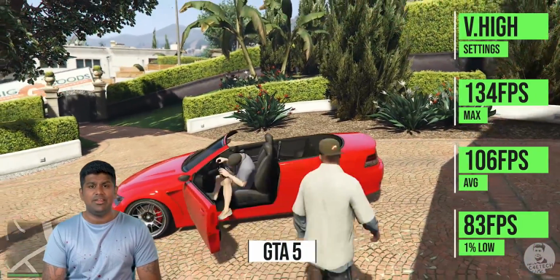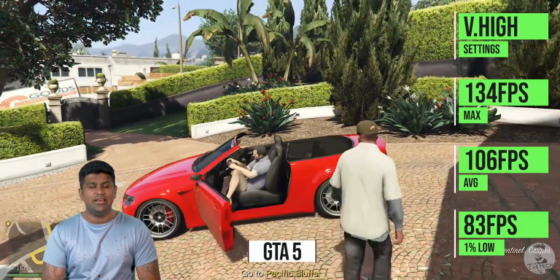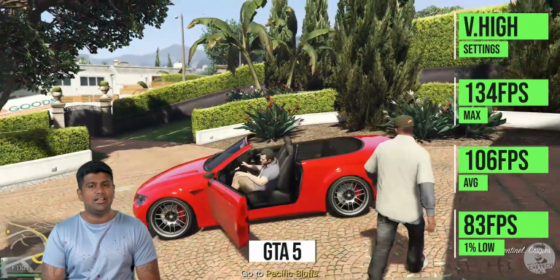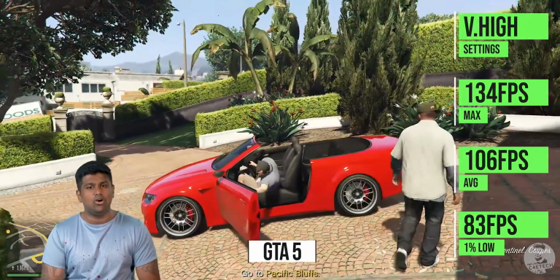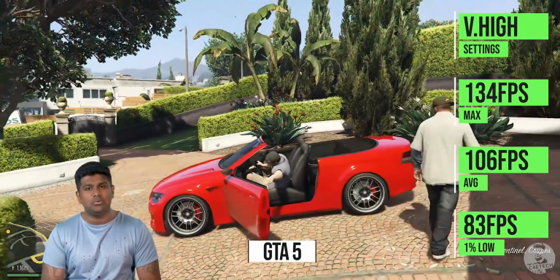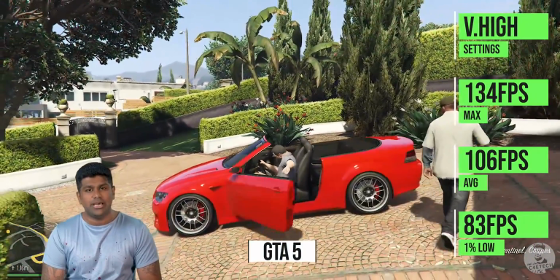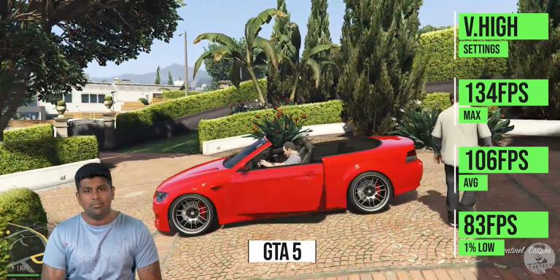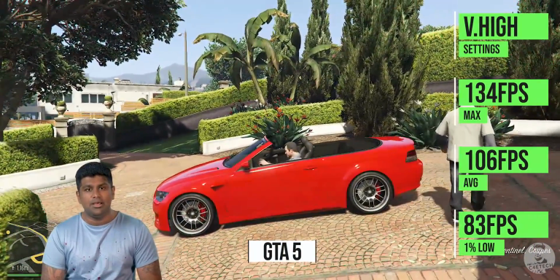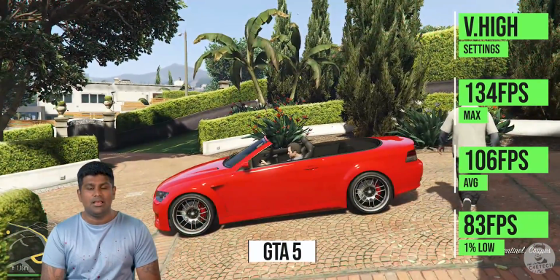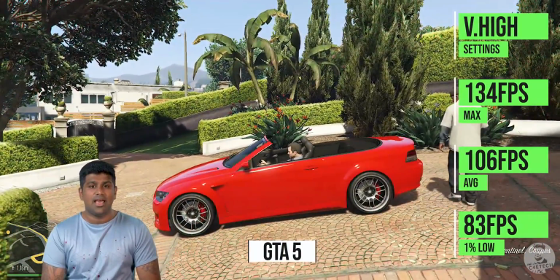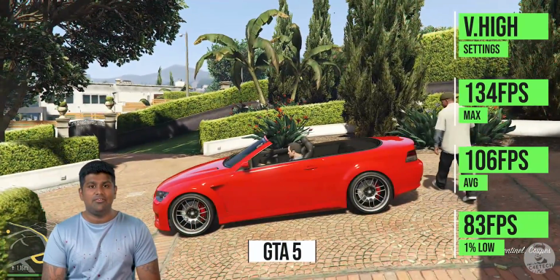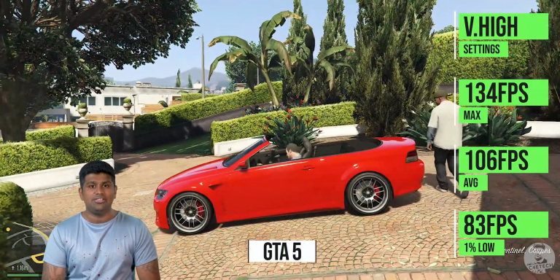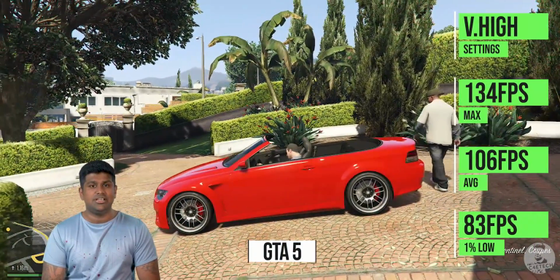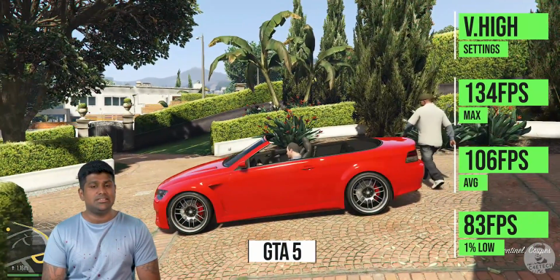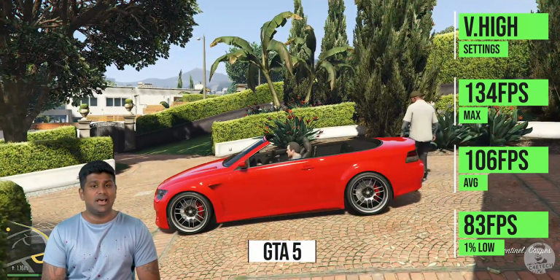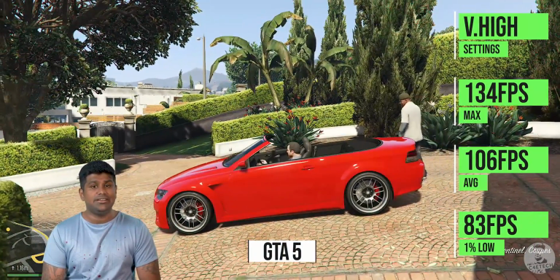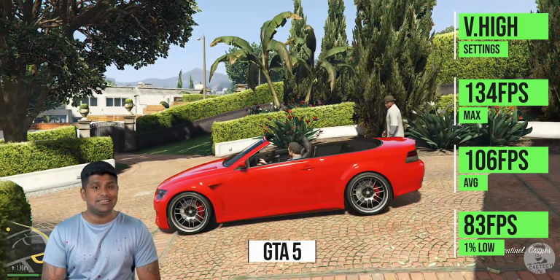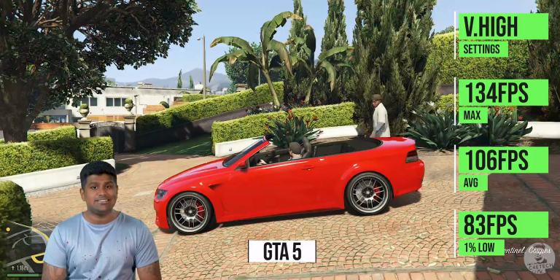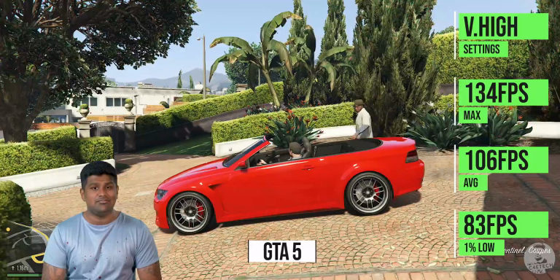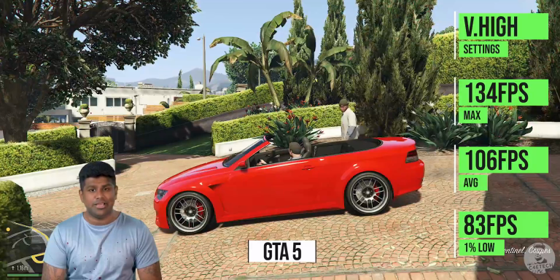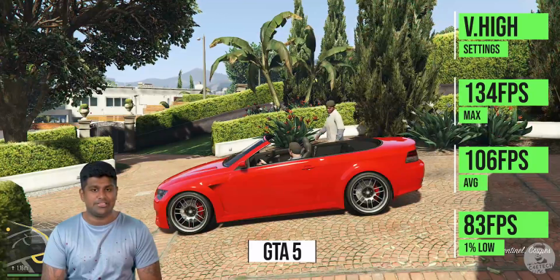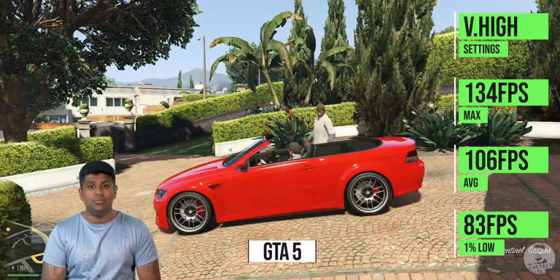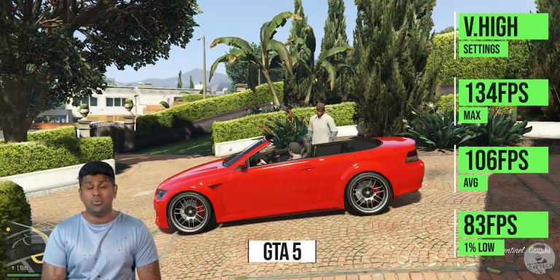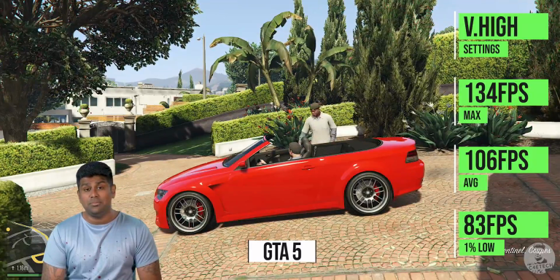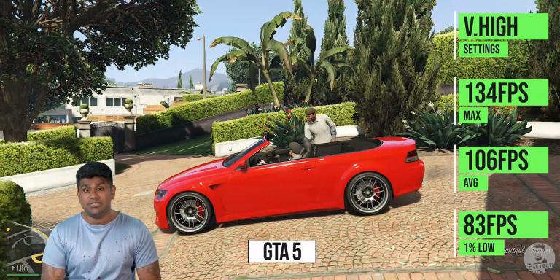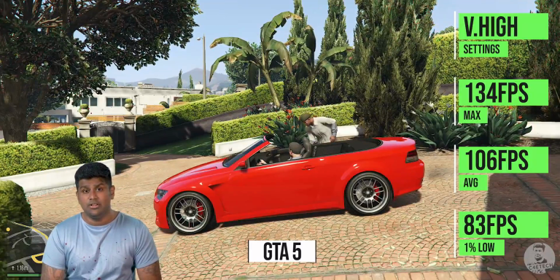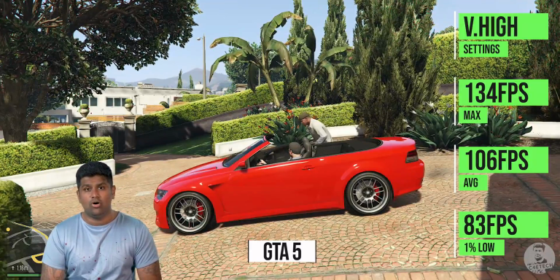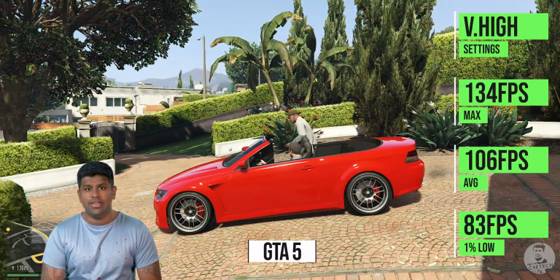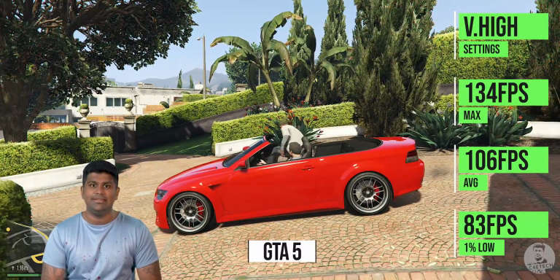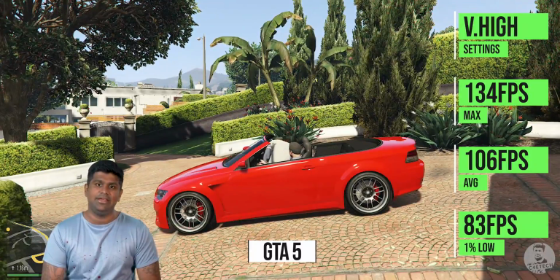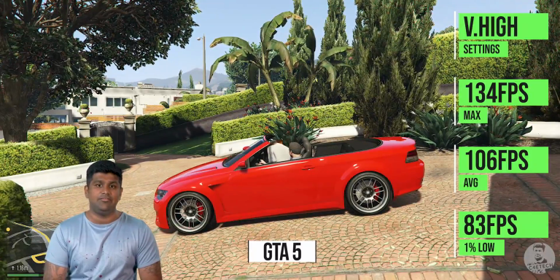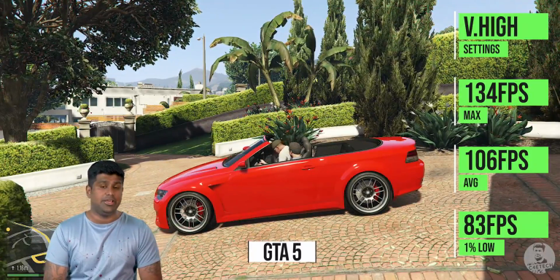The graphics in GTA 5 have been dialed all the way up, and the average is 106 FPS with a 1% low of 83 FPS.